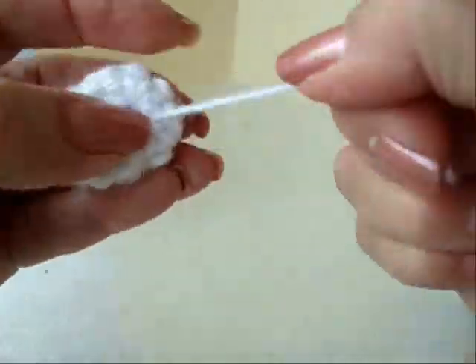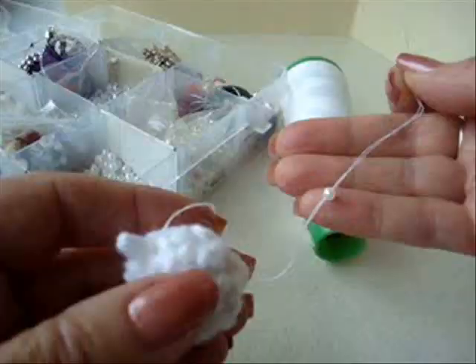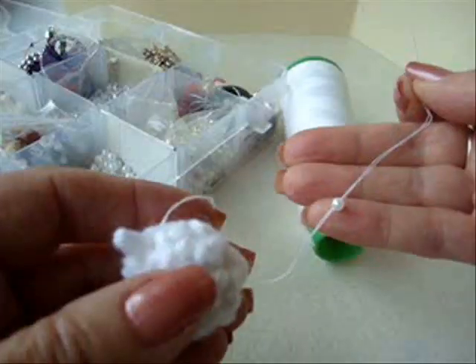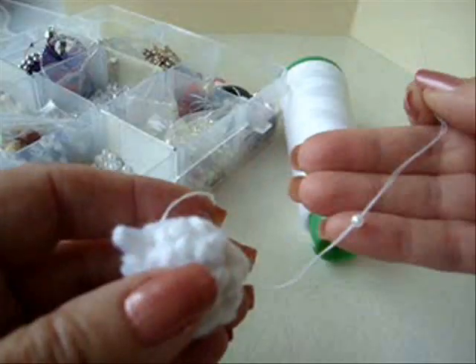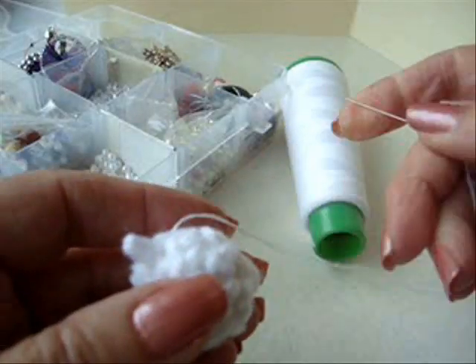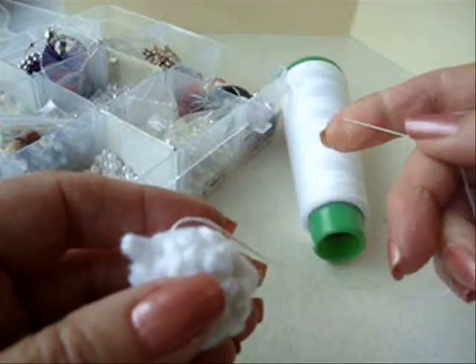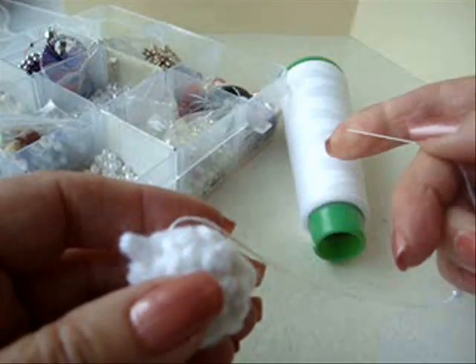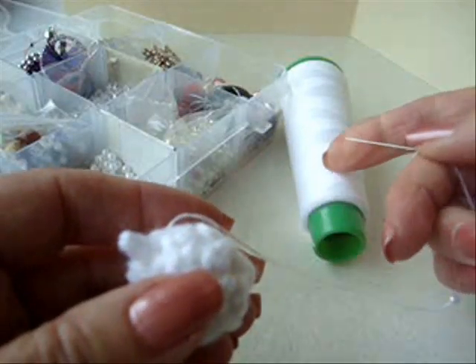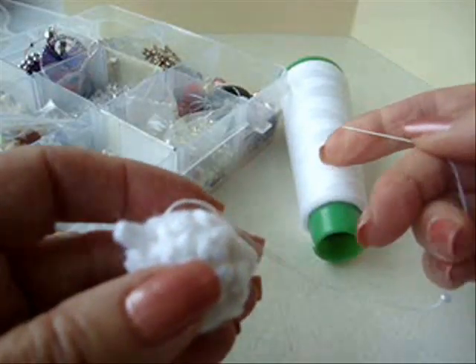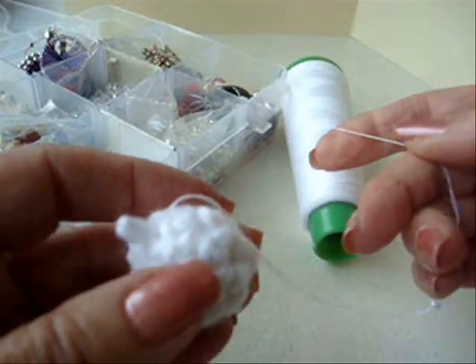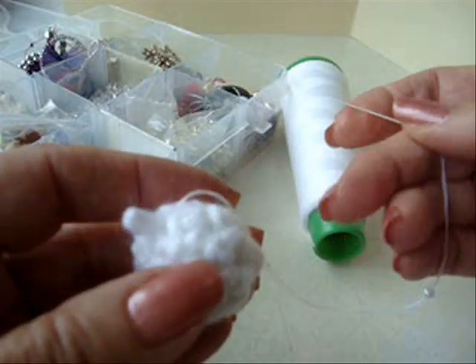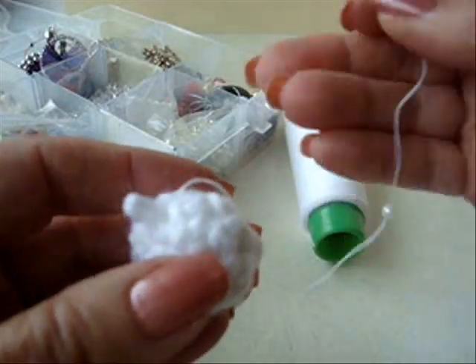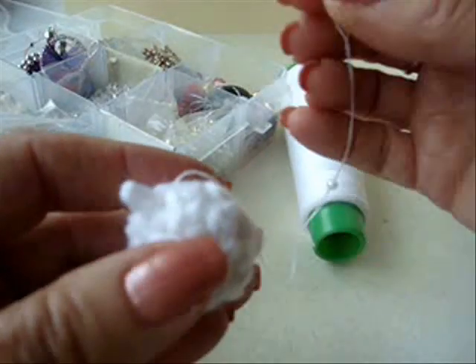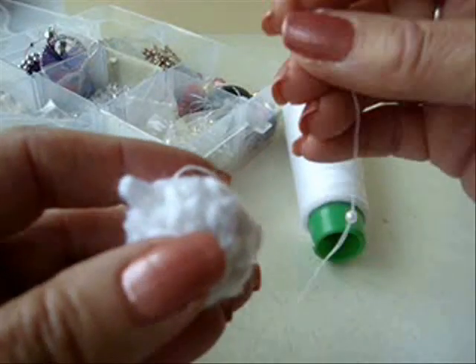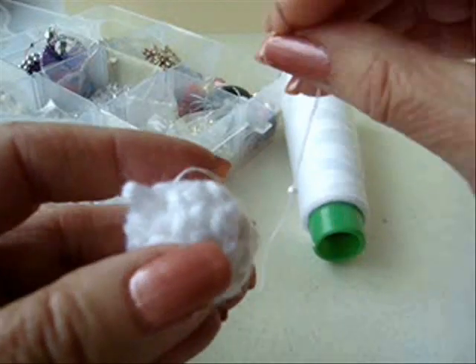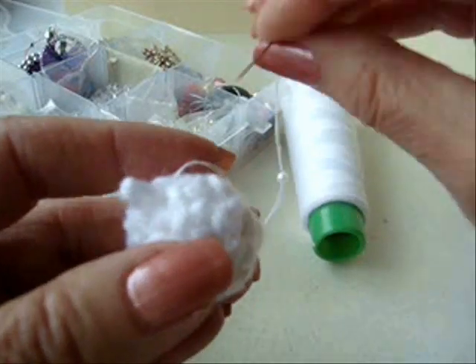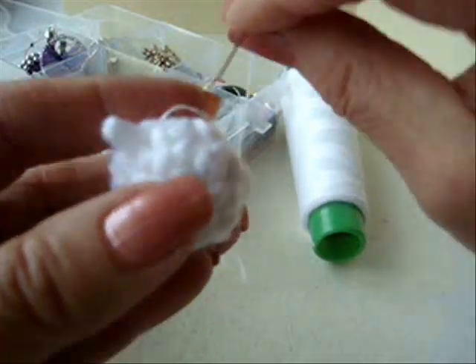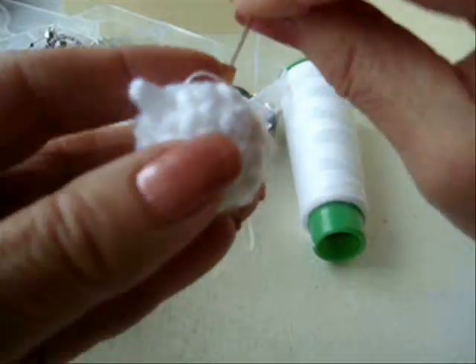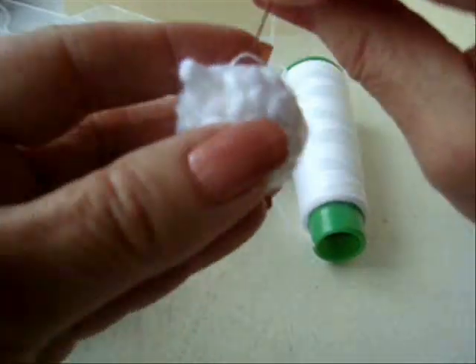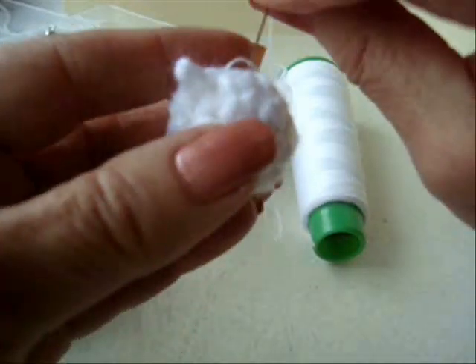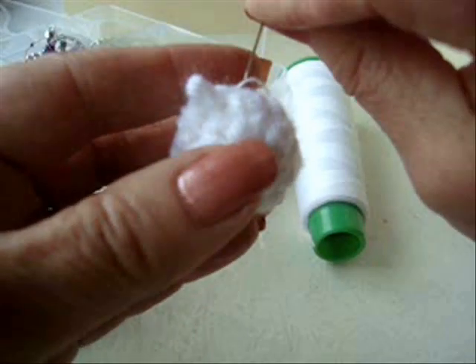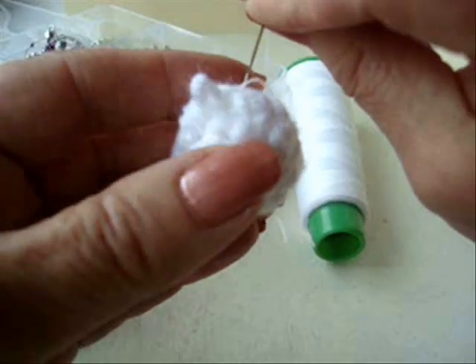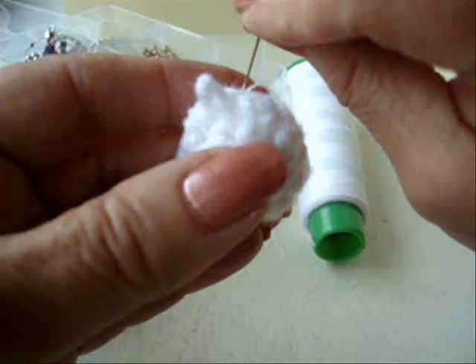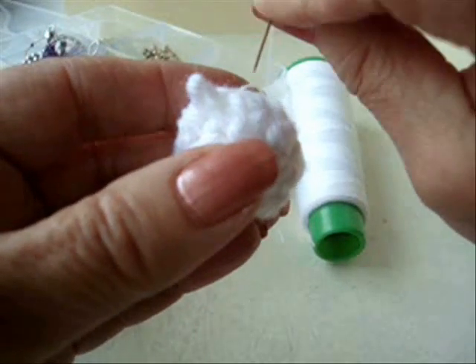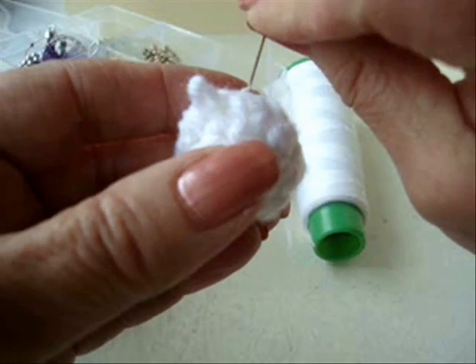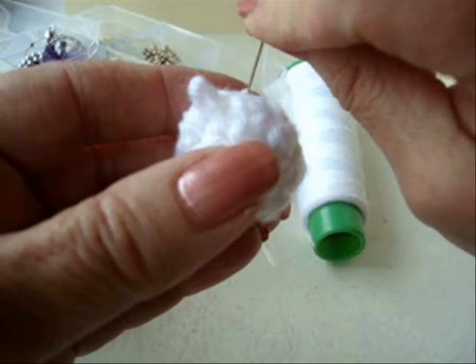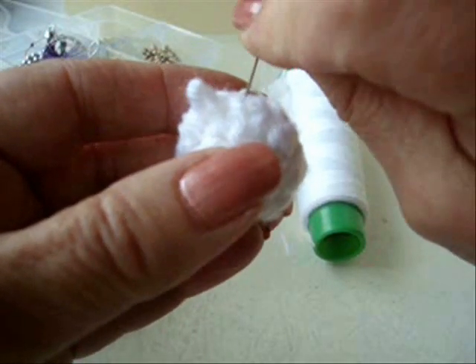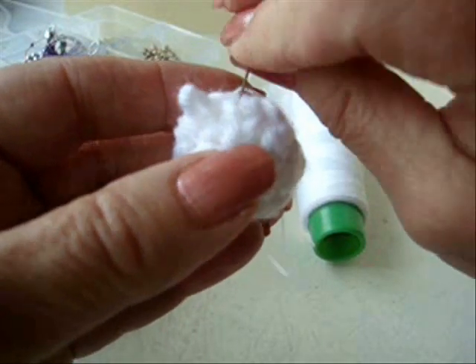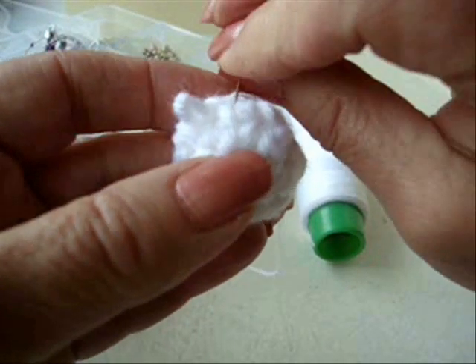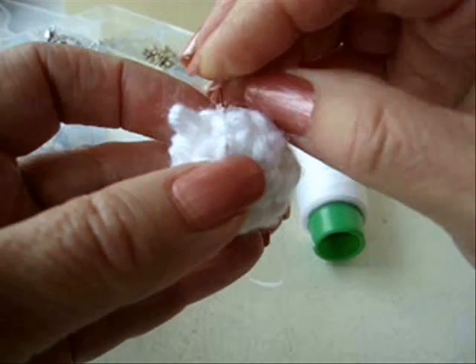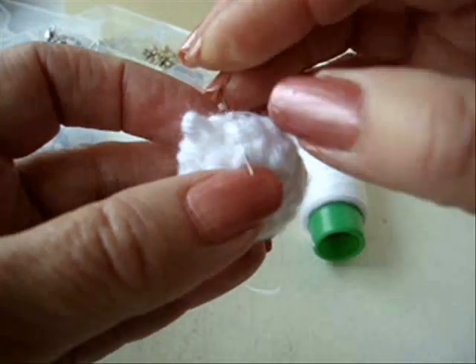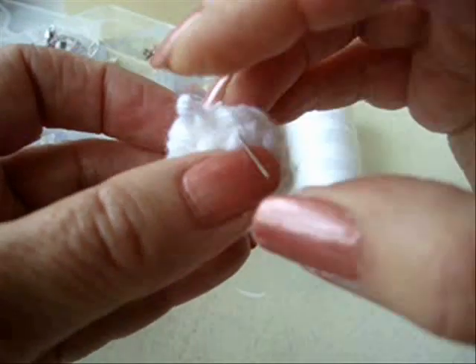With a needle and thread, sew beads all over your ball.